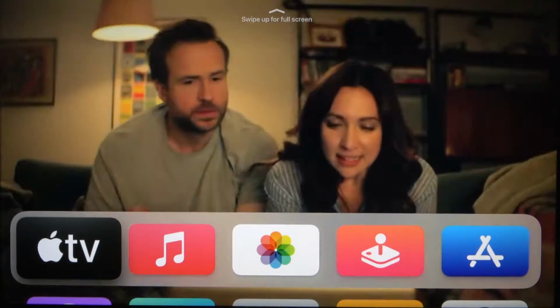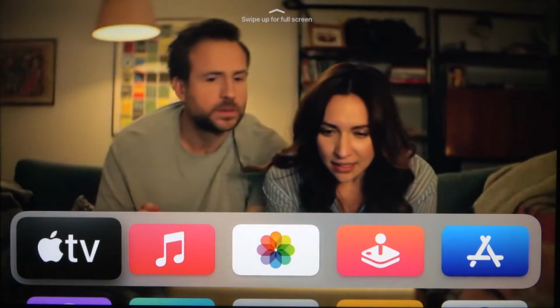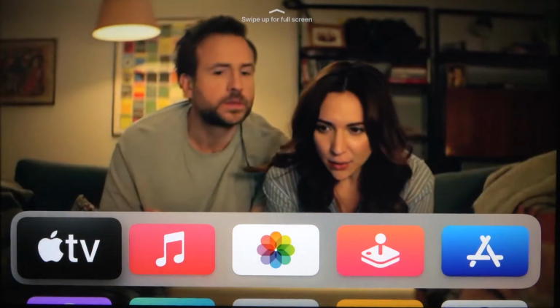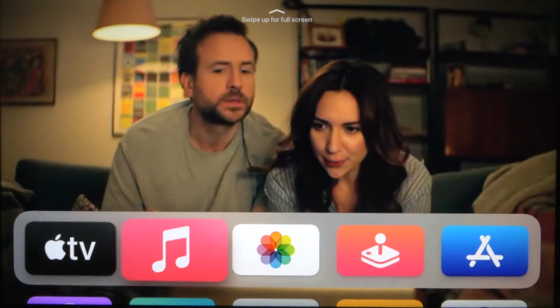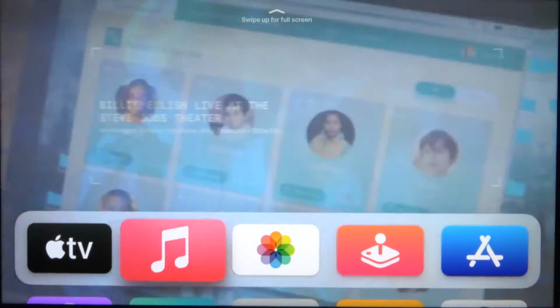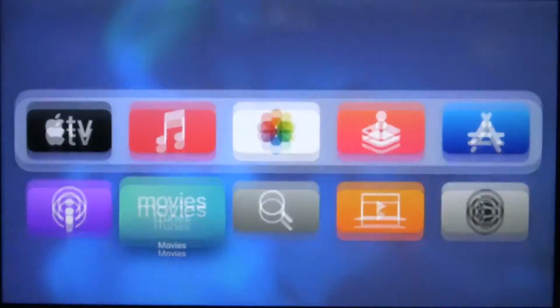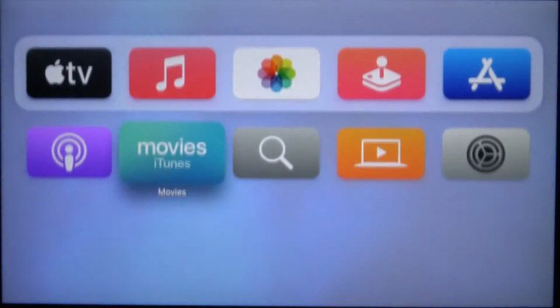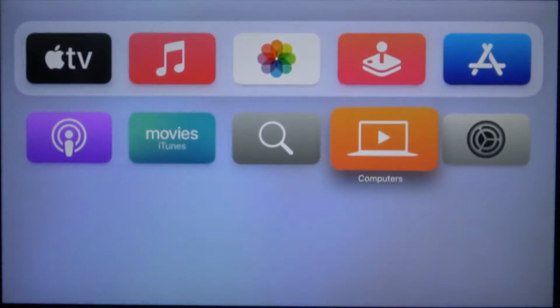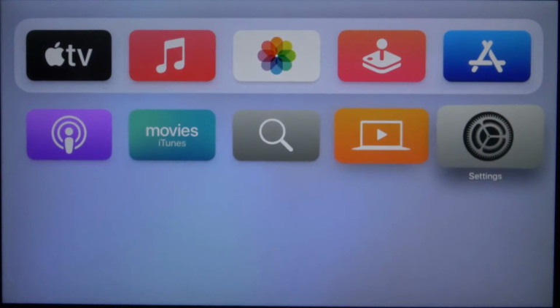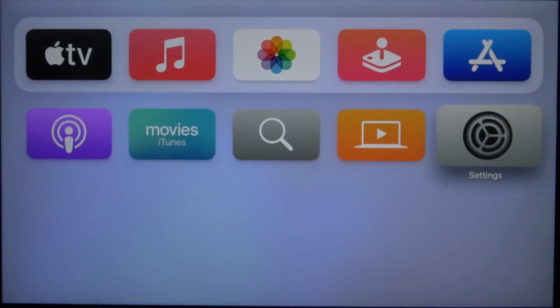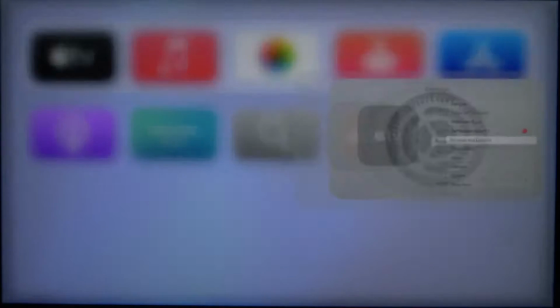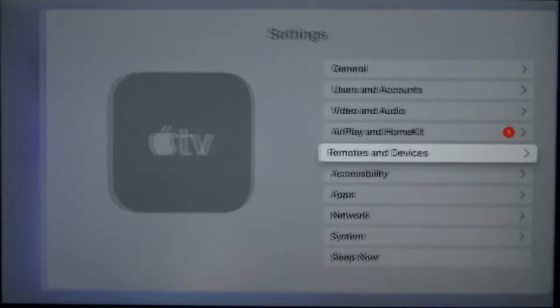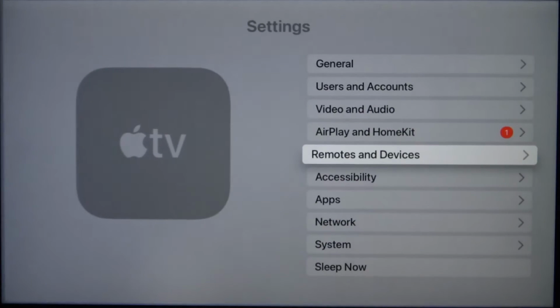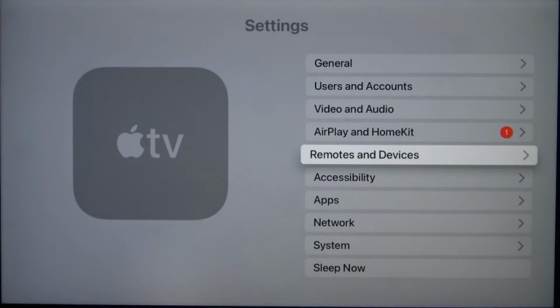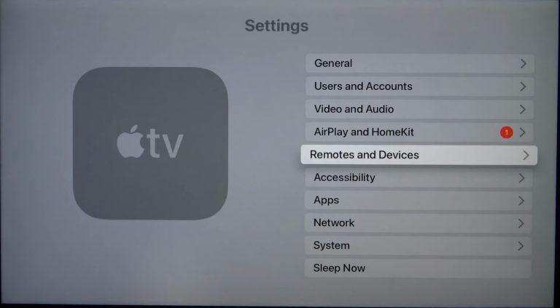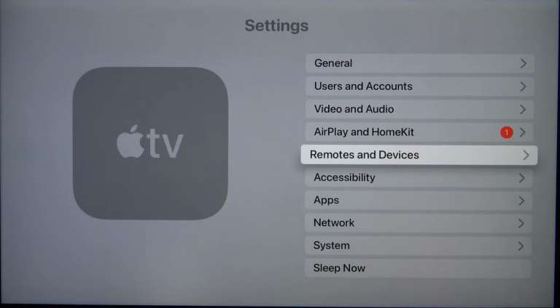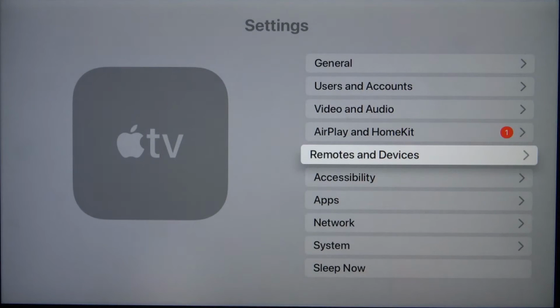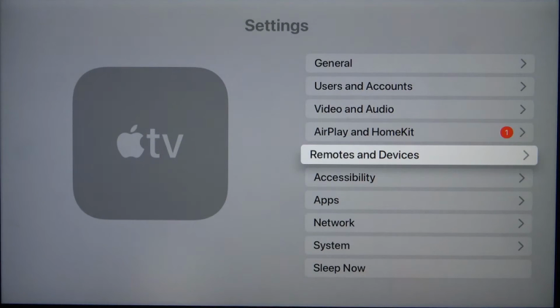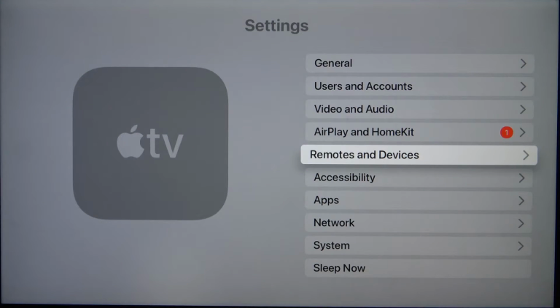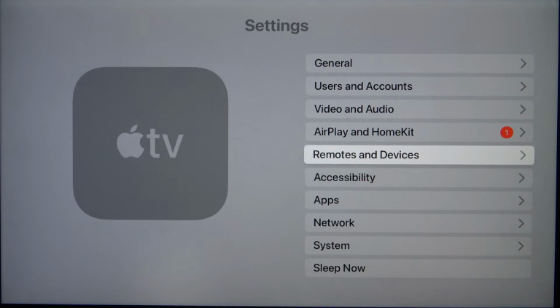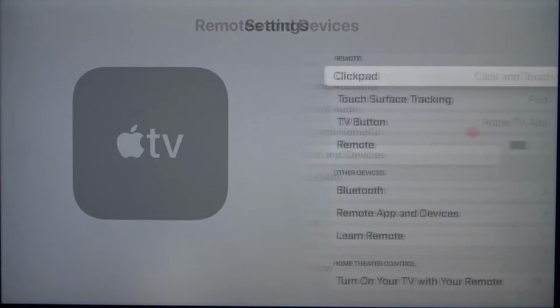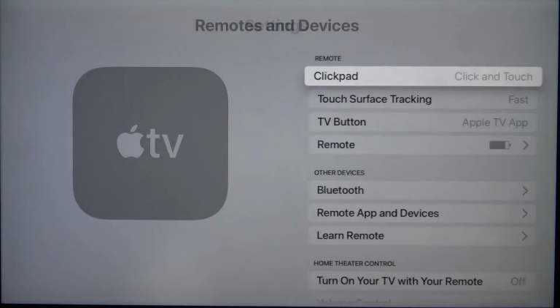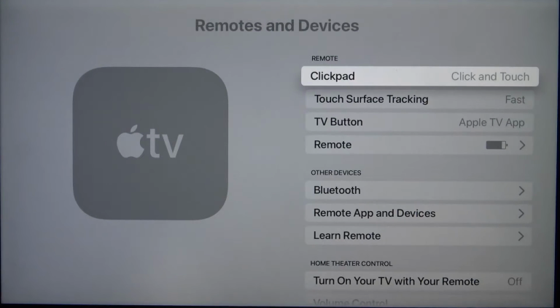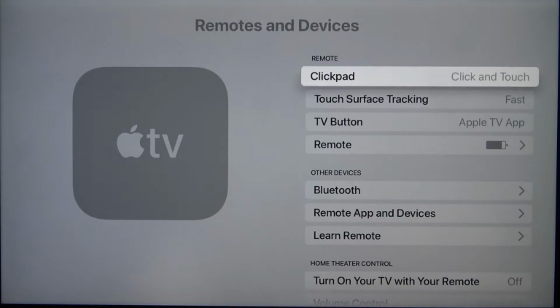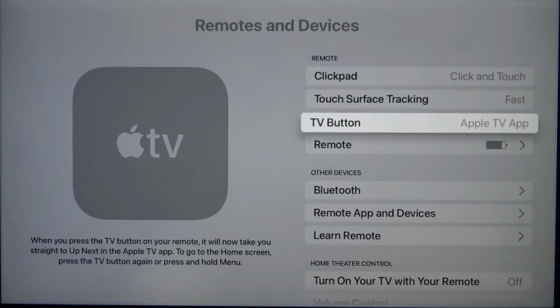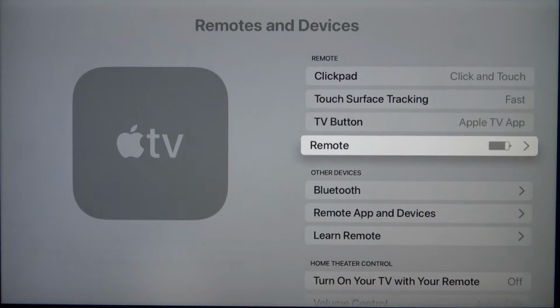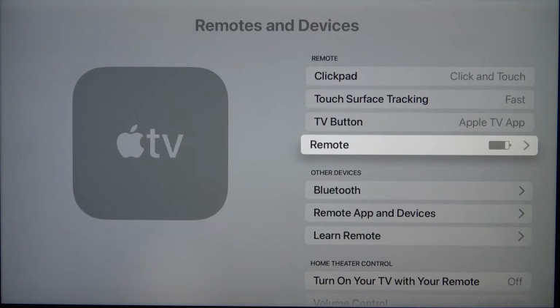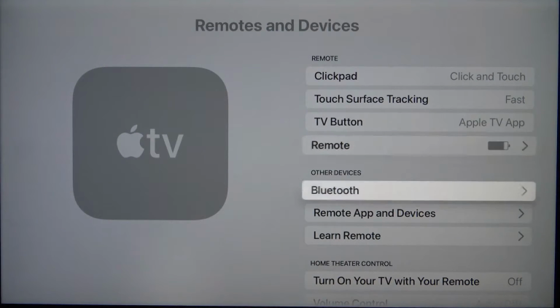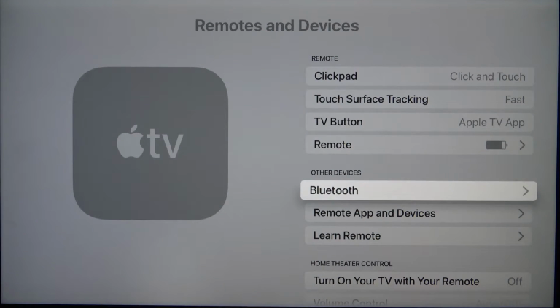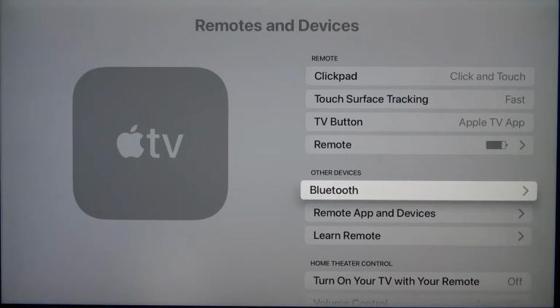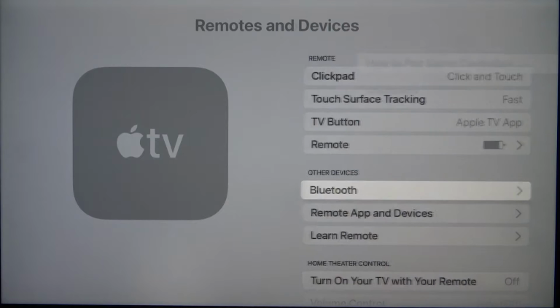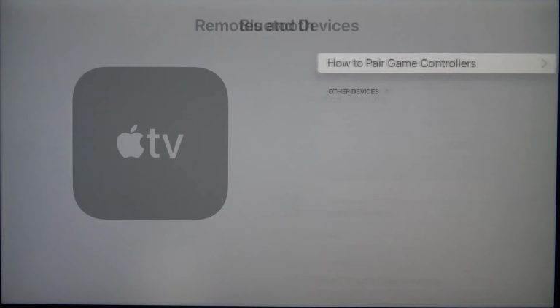So first you have to go to the settings, find Remotes and Devices, then scroll down and go to the Bluetooth settings.